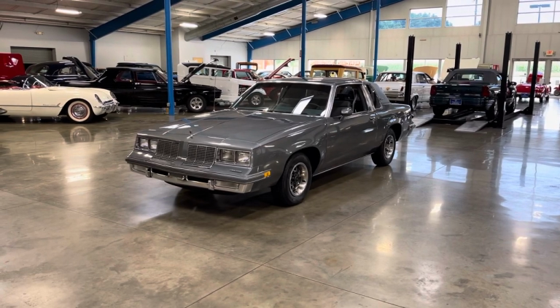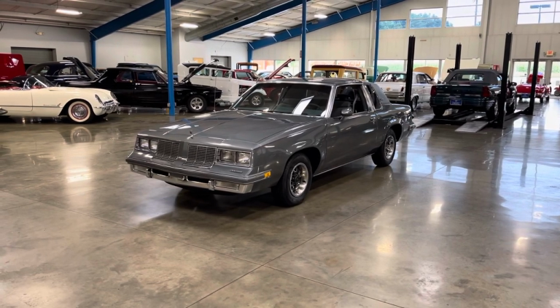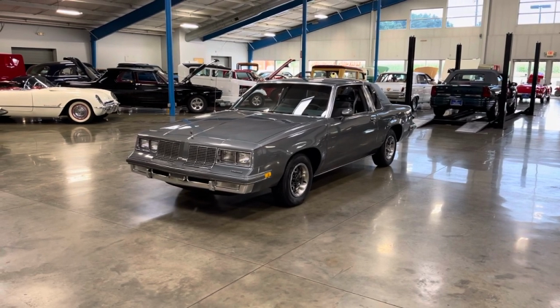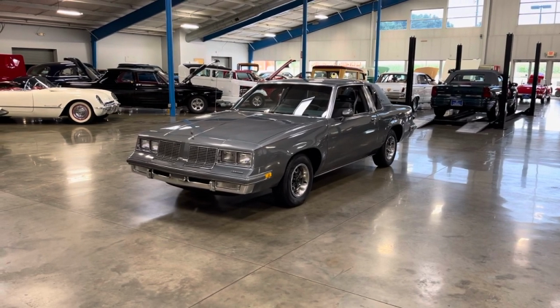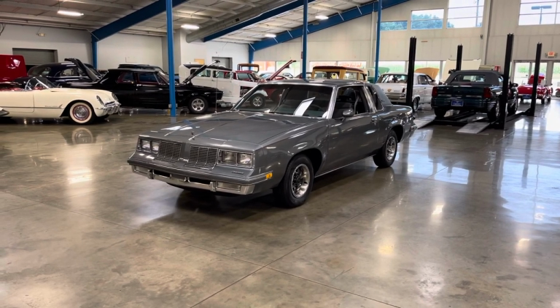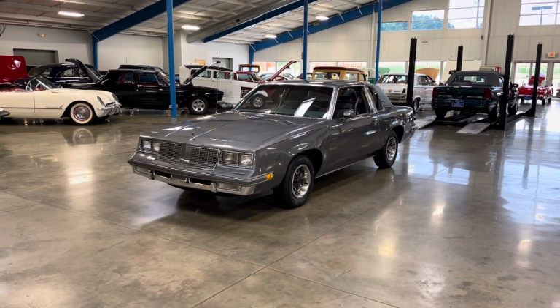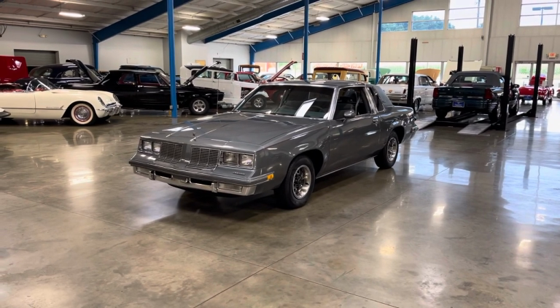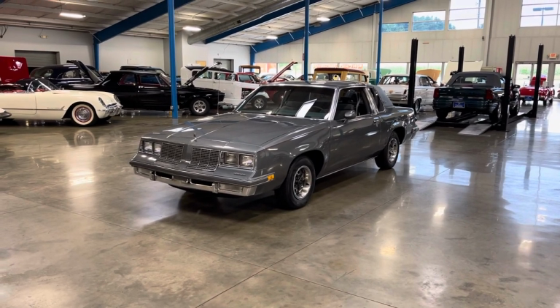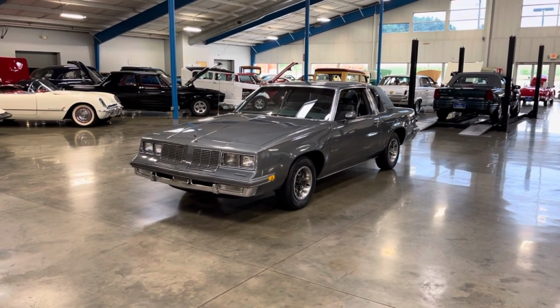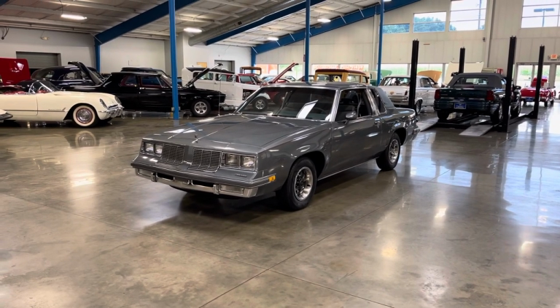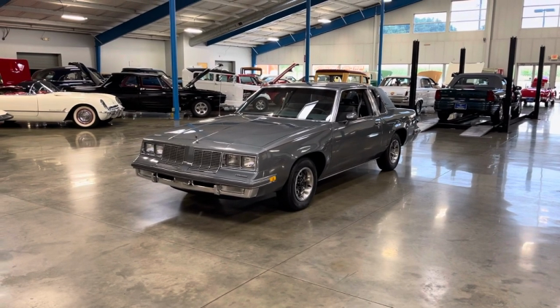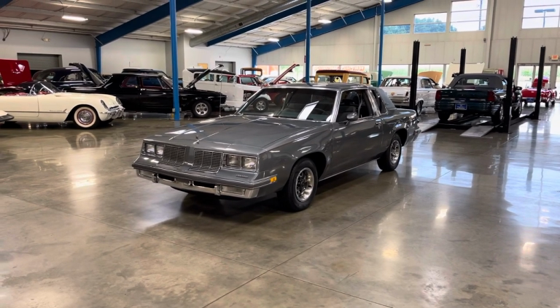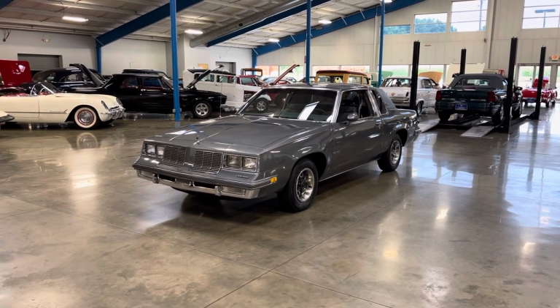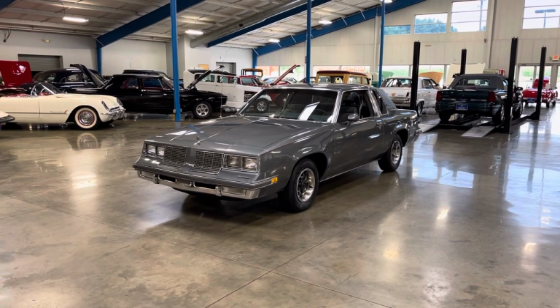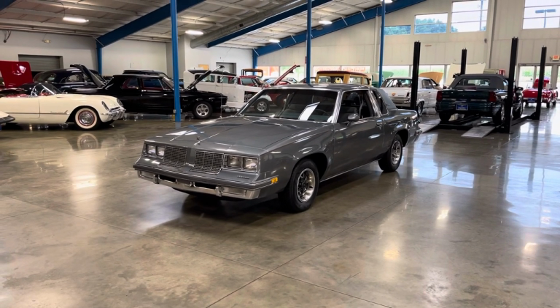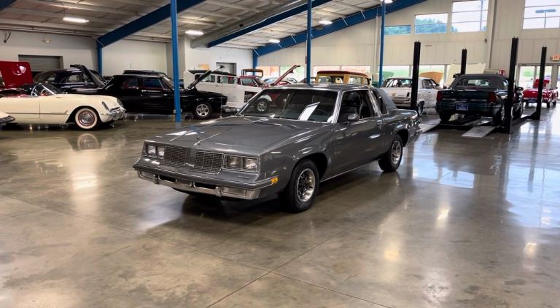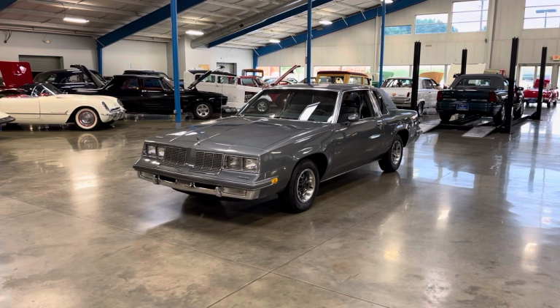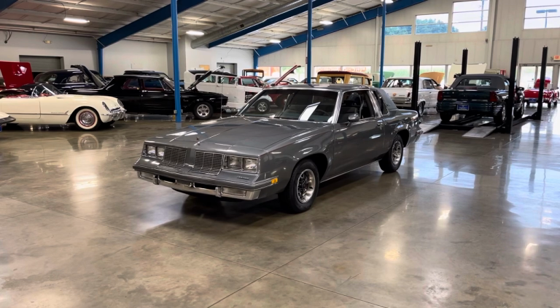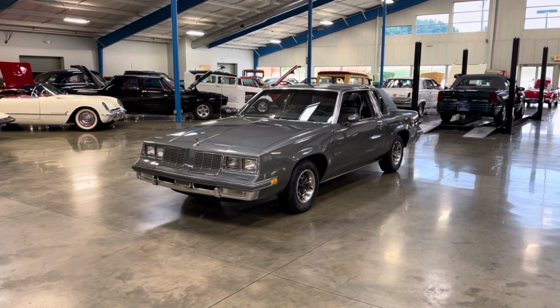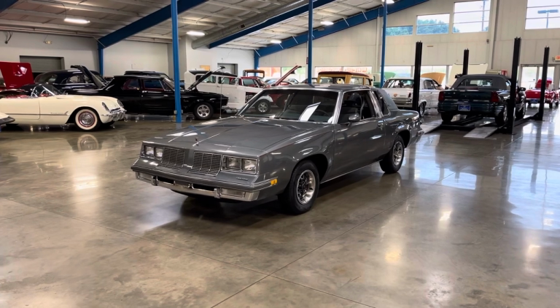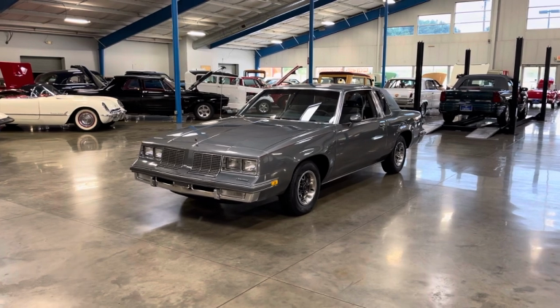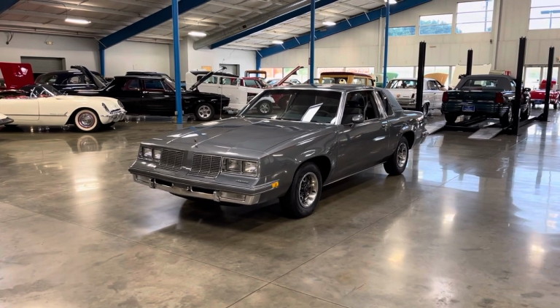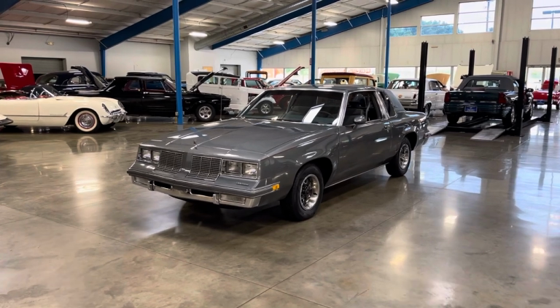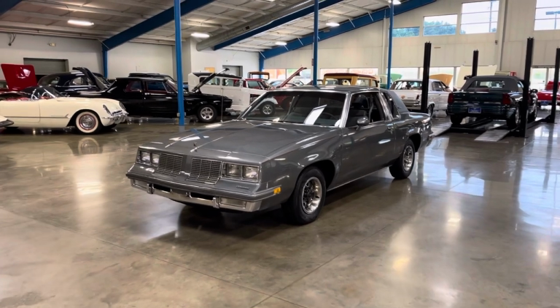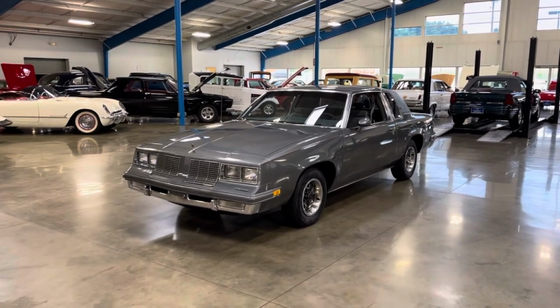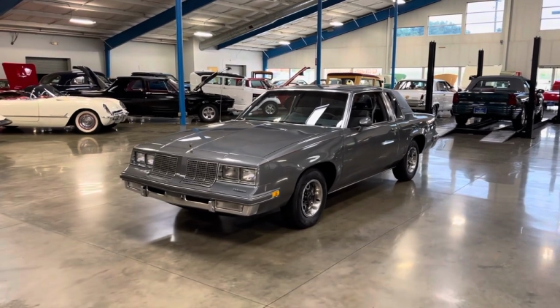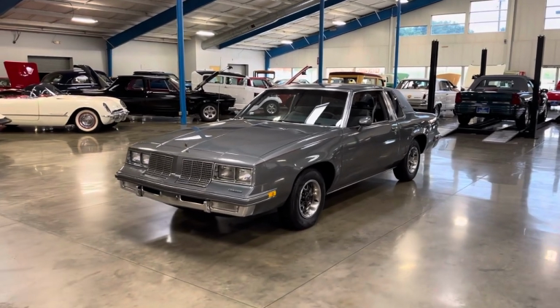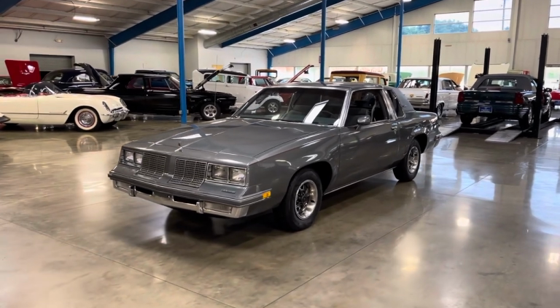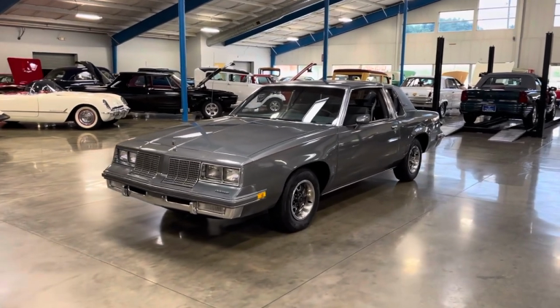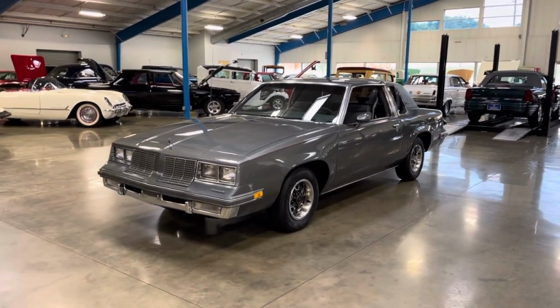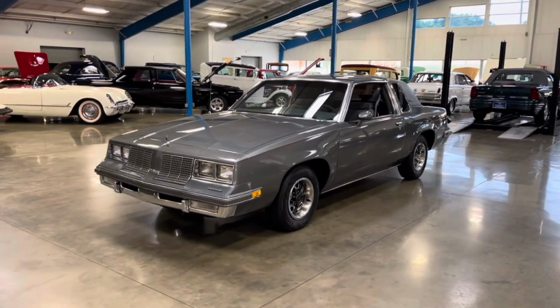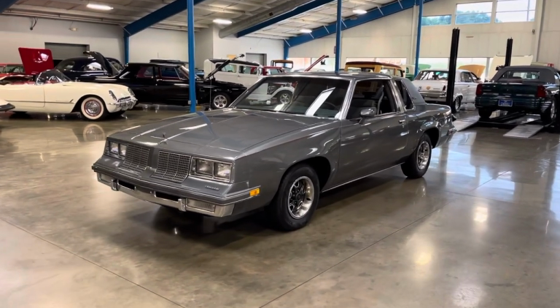Hi guys, Chris back with John Koufleitner's Galleria of Vintage, Classic, and Pristine Cars.